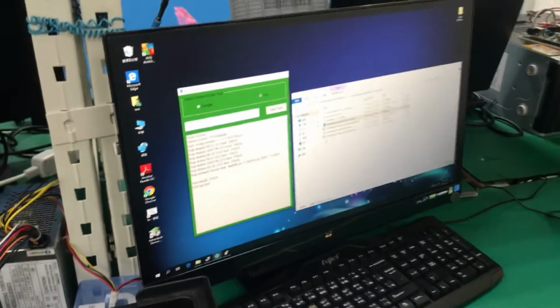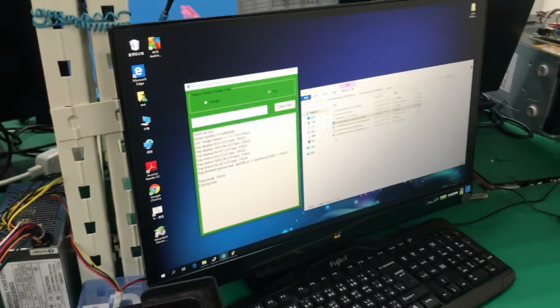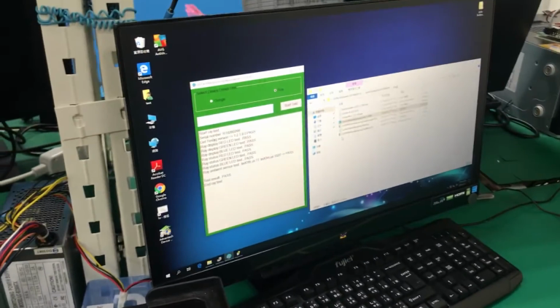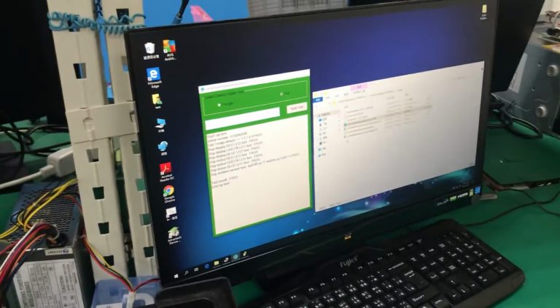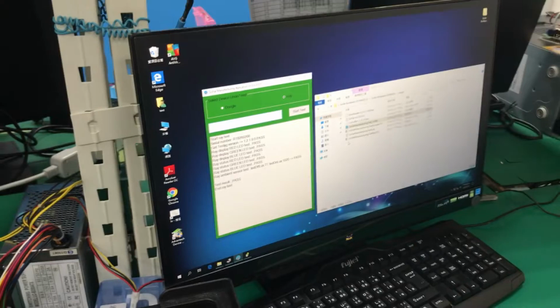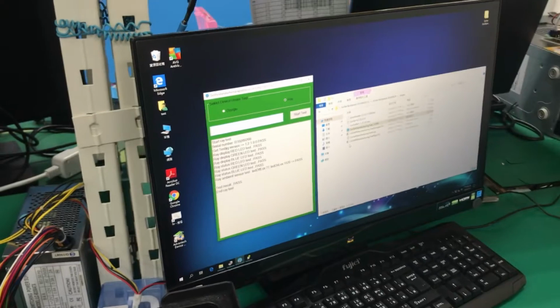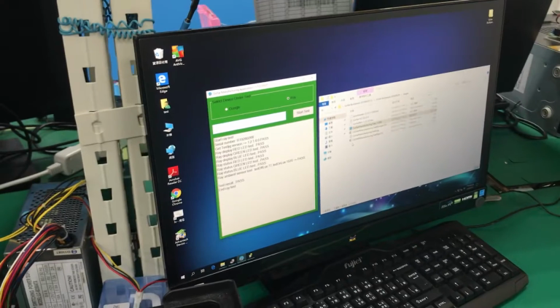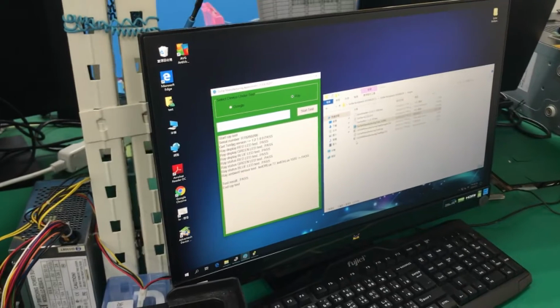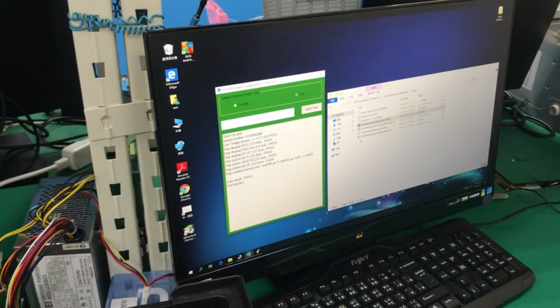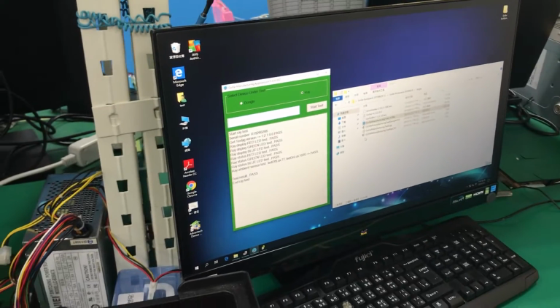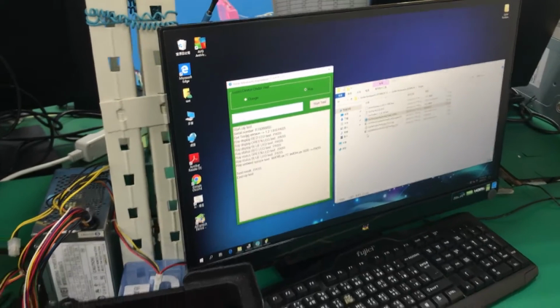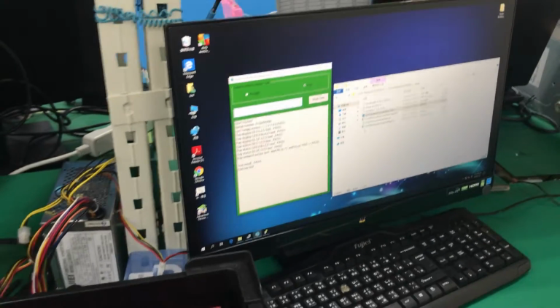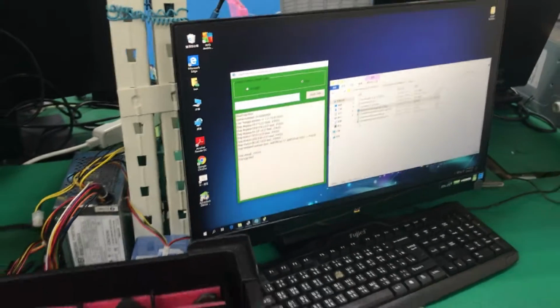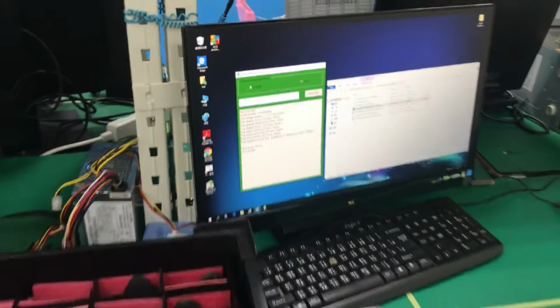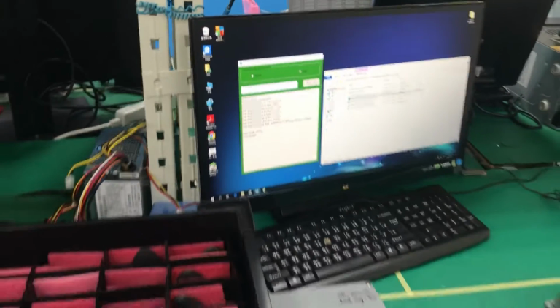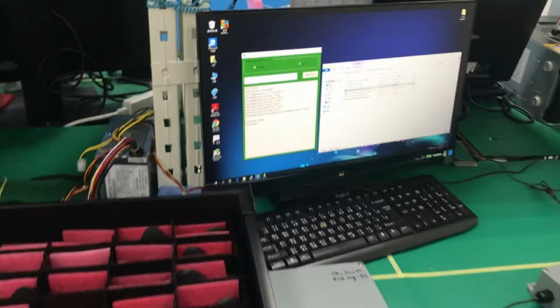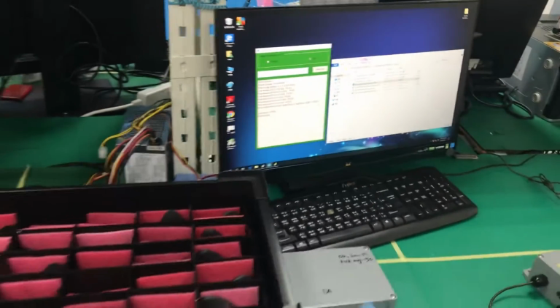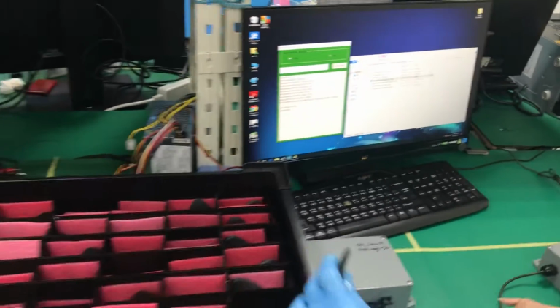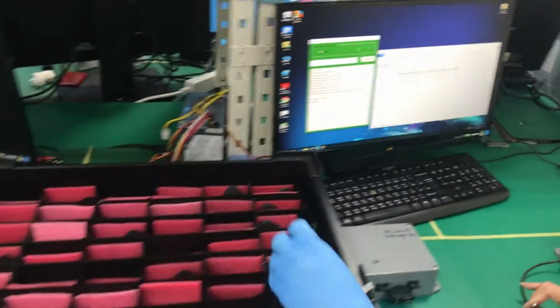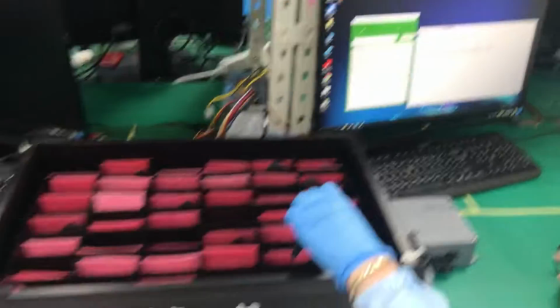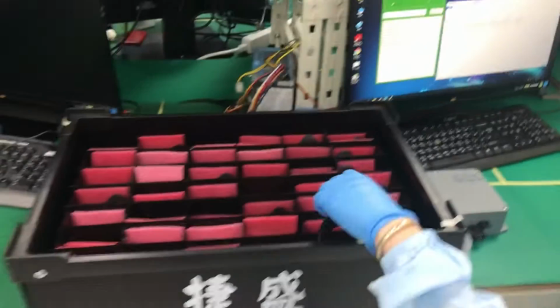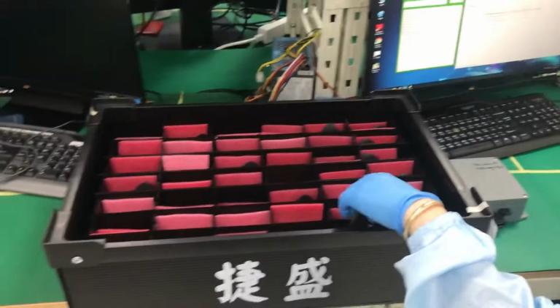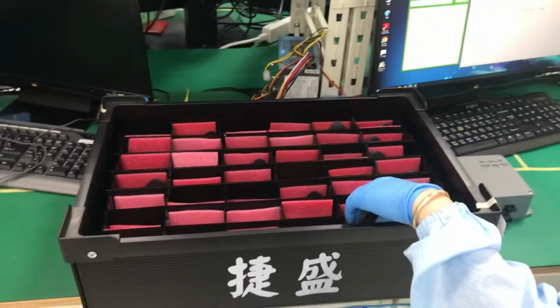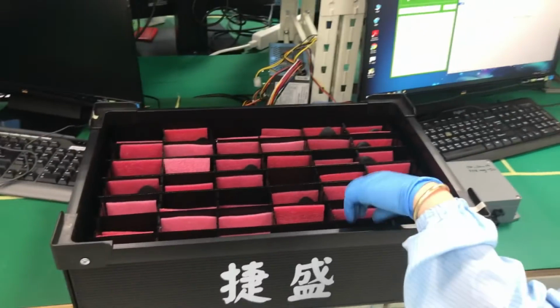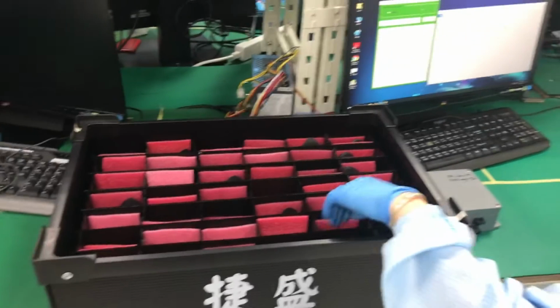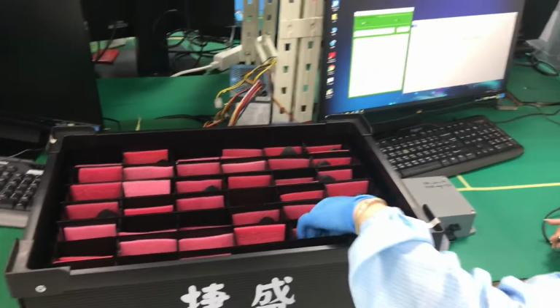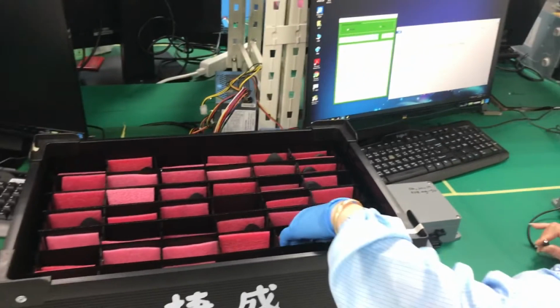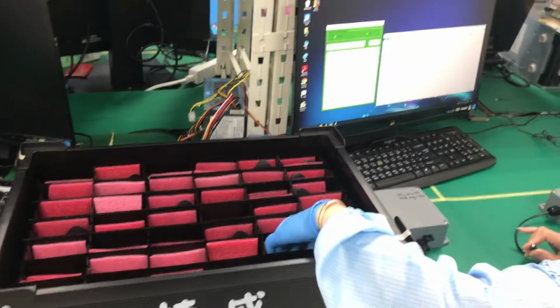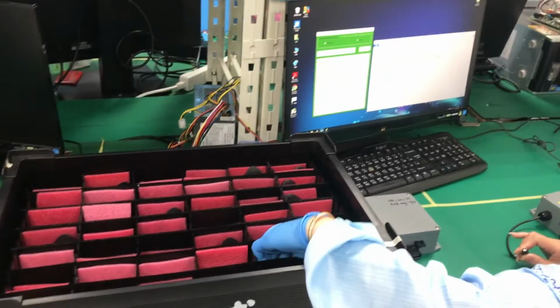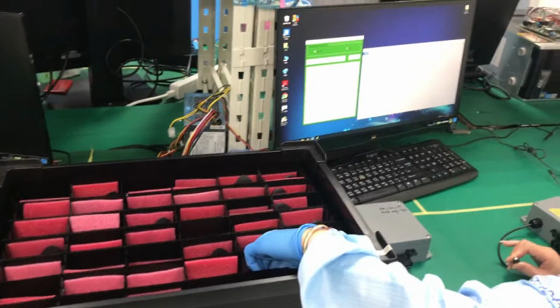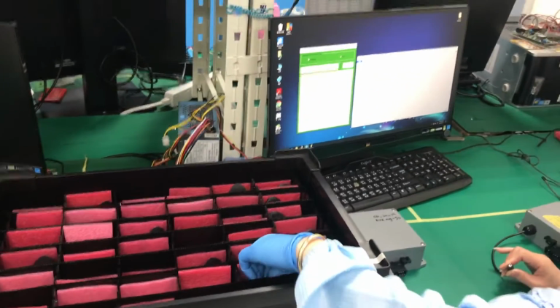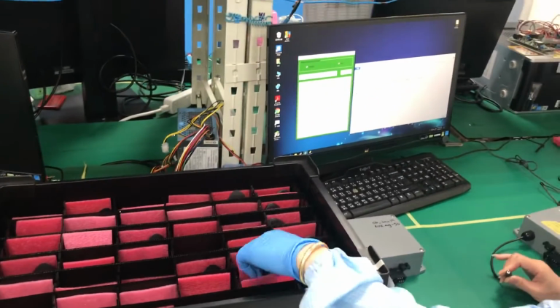We can see it's green, so it passed. So that's a good one, and that's what we like.